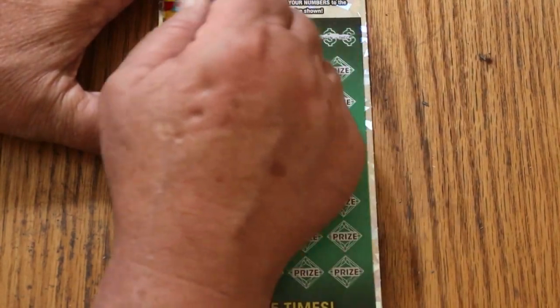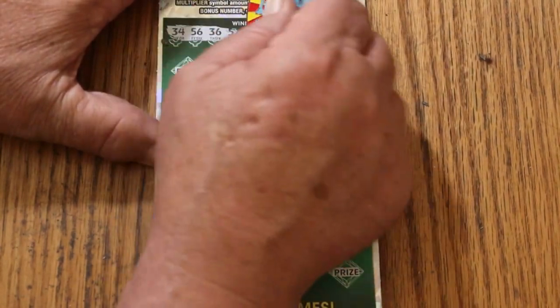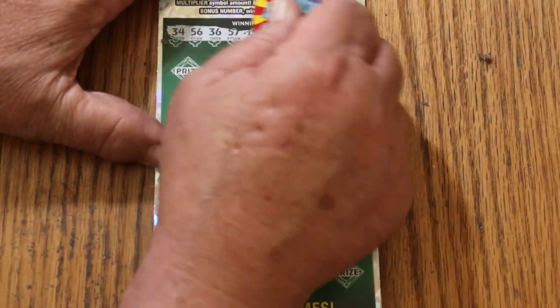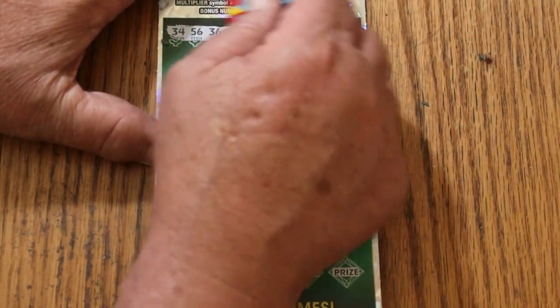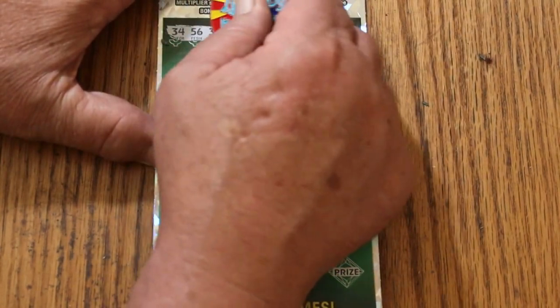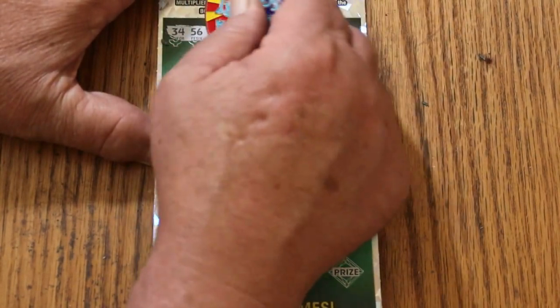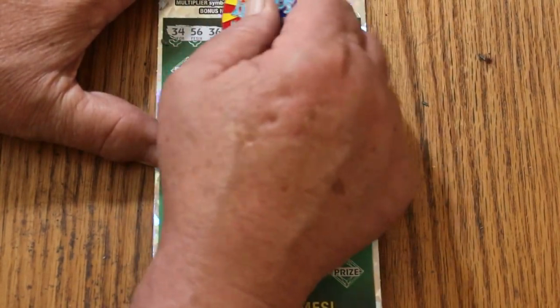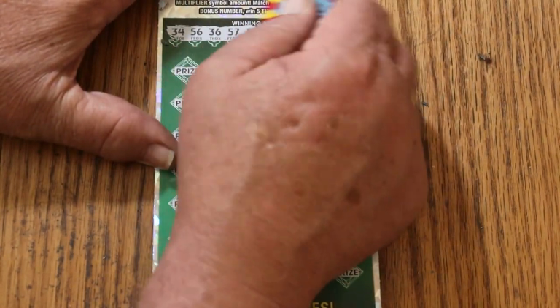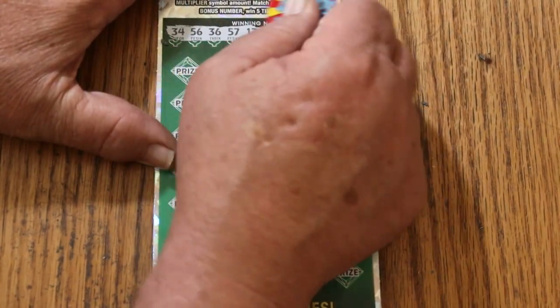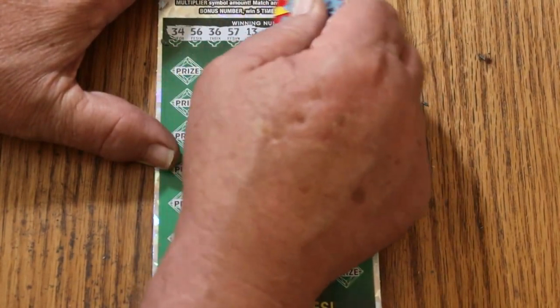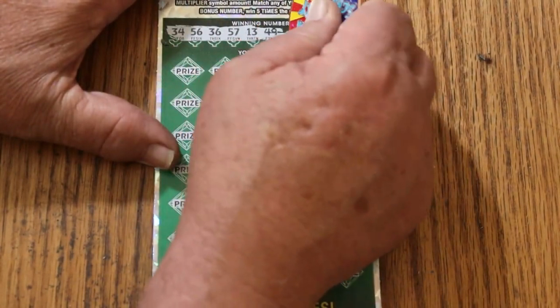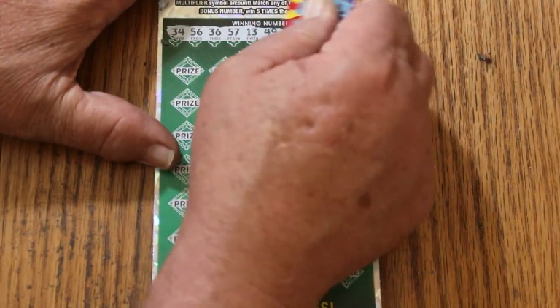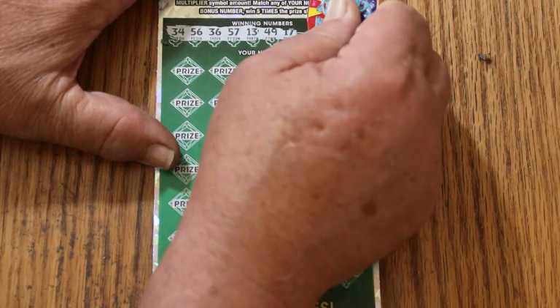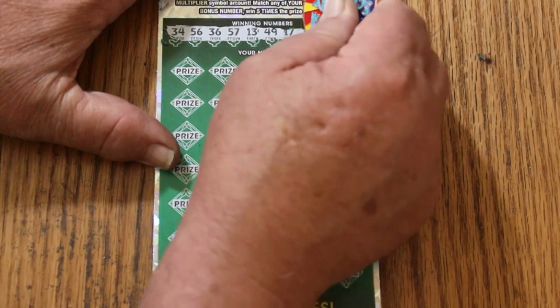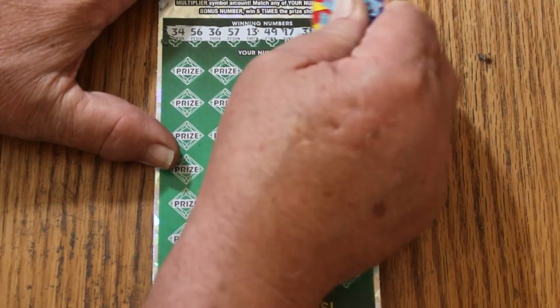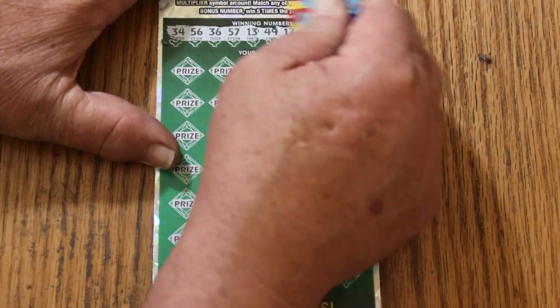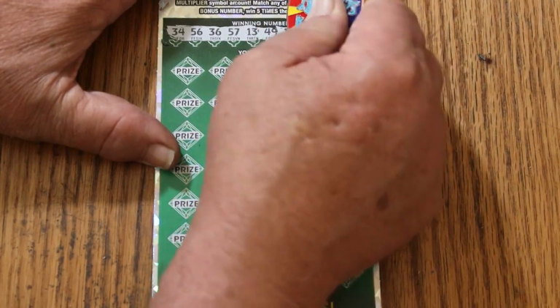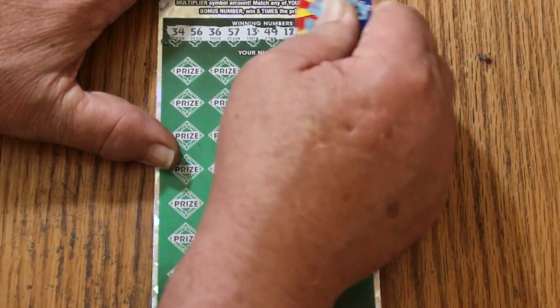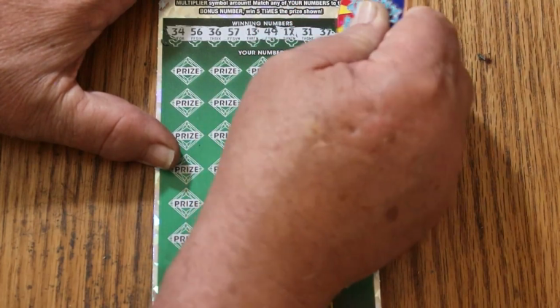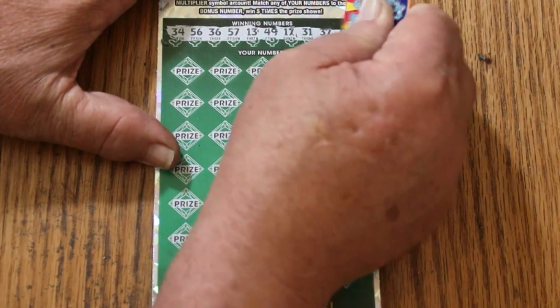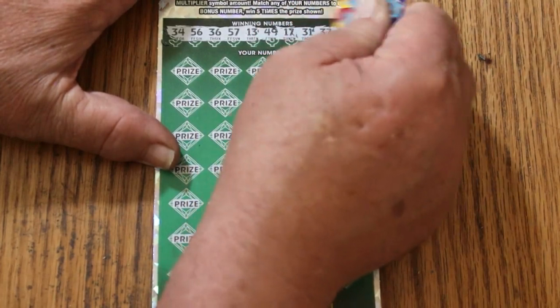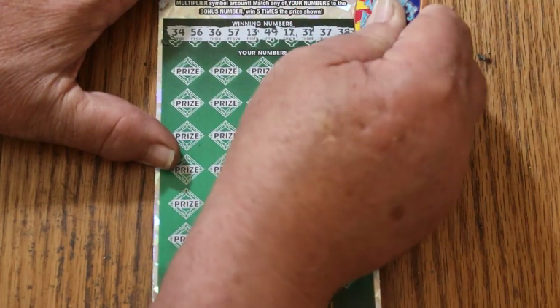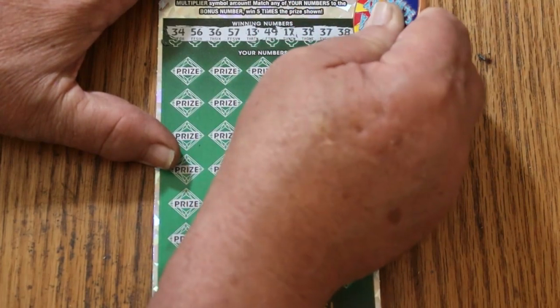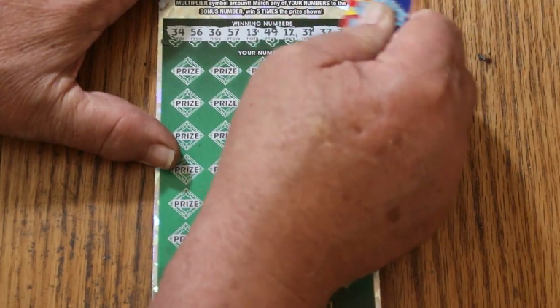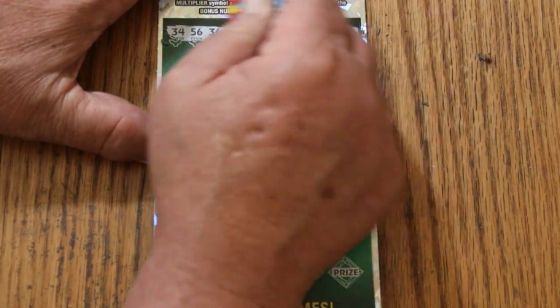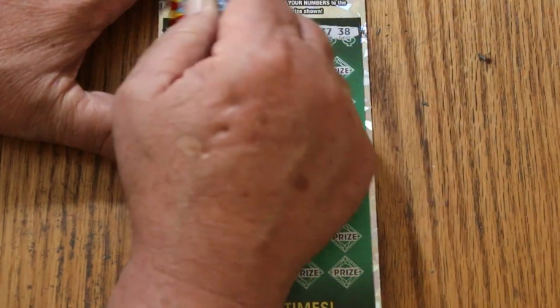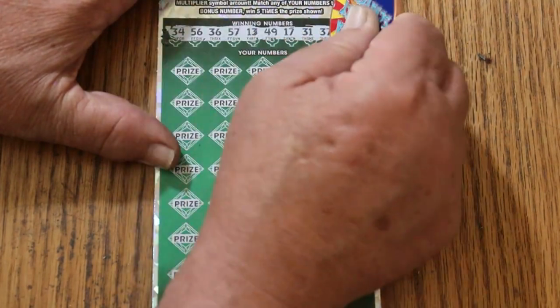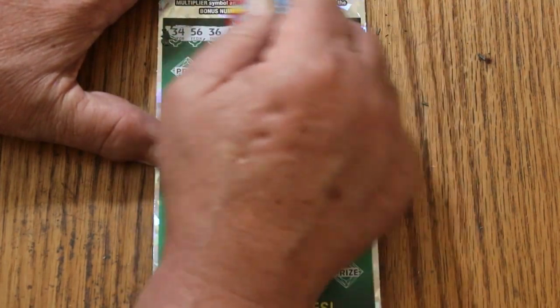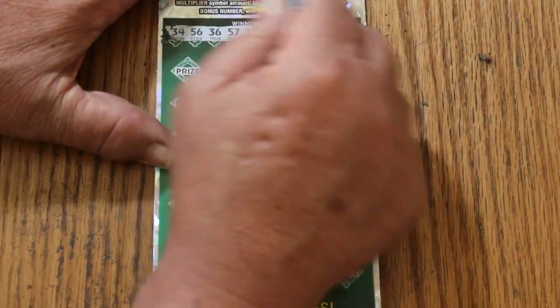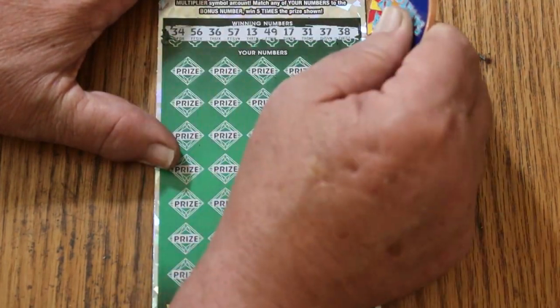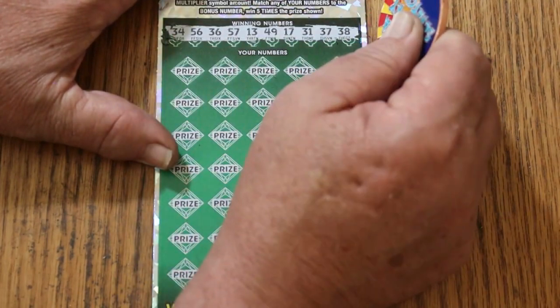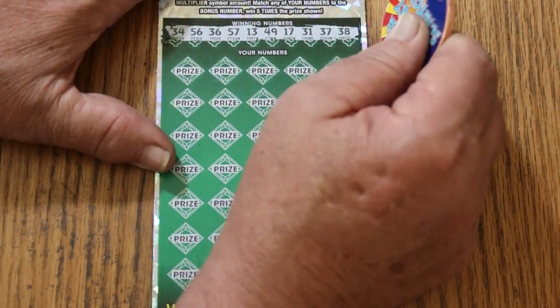34, 56, 36, 57, 13, 49, 17, 31, 37, and 38. No singles.